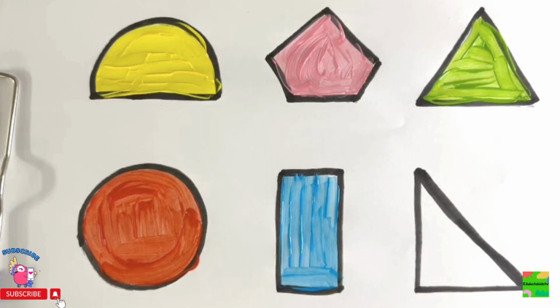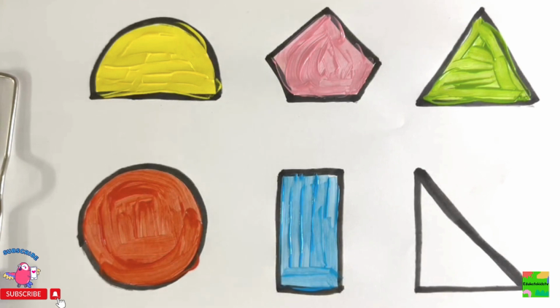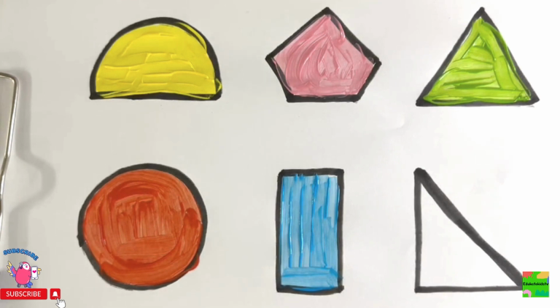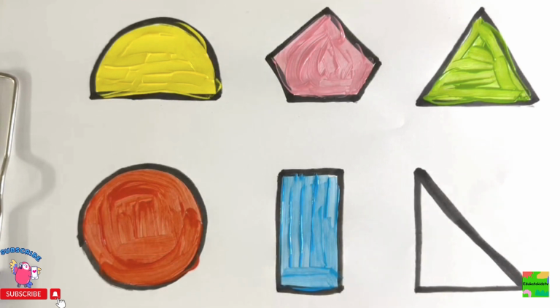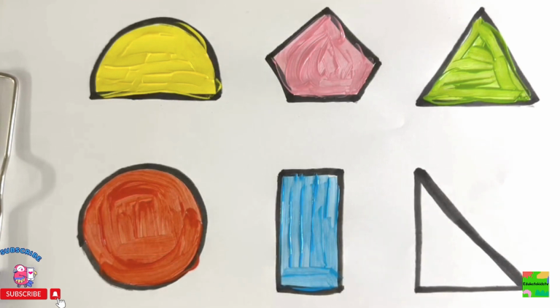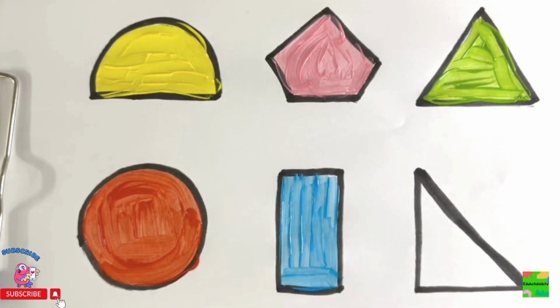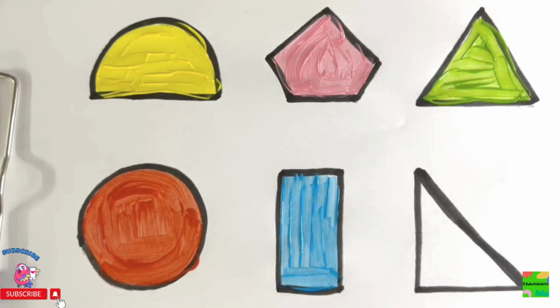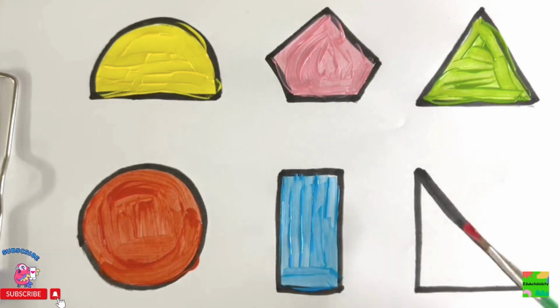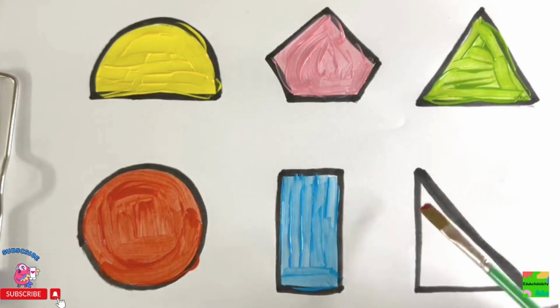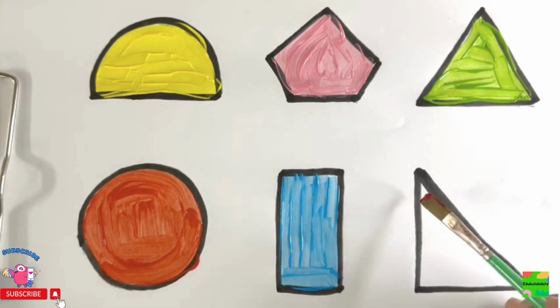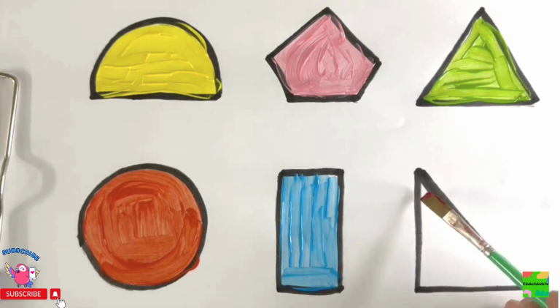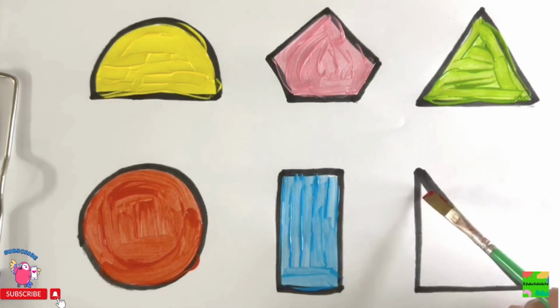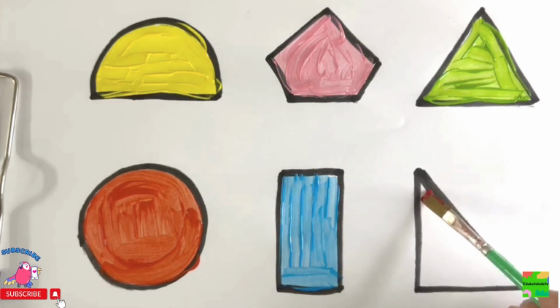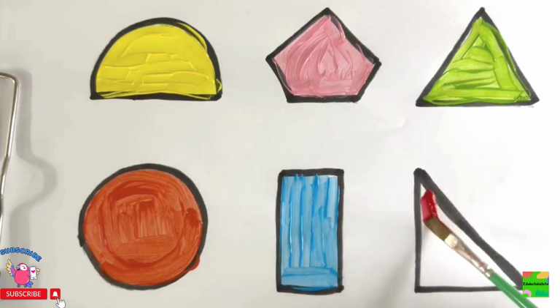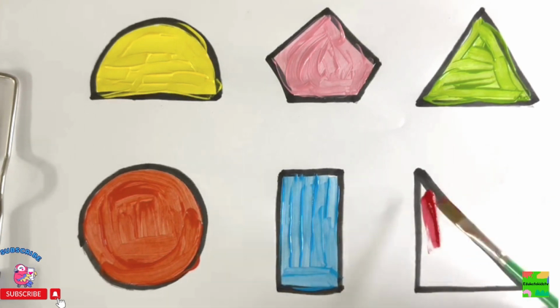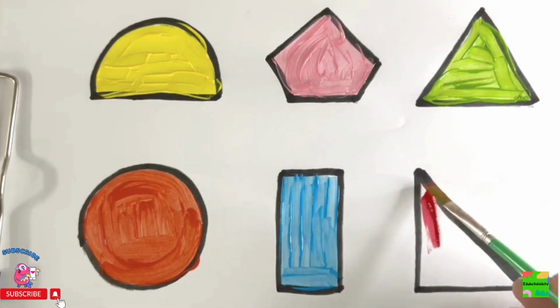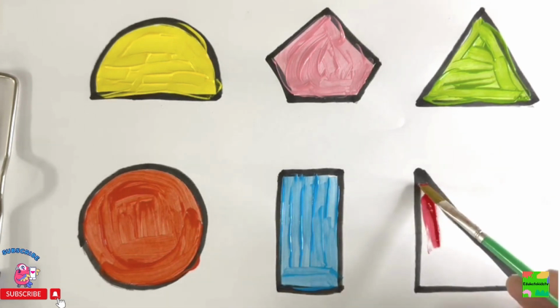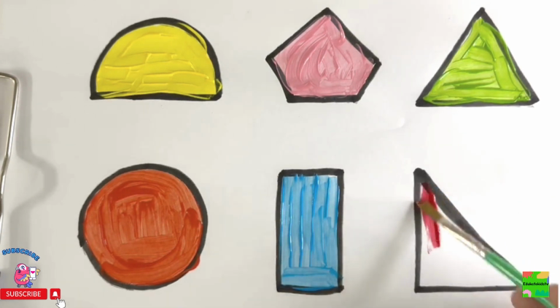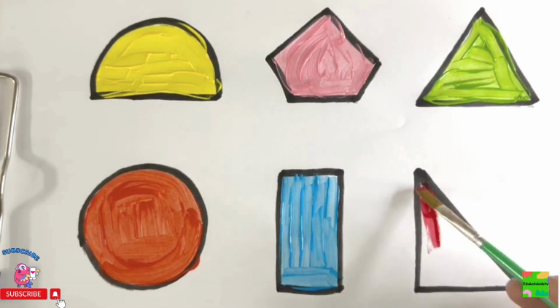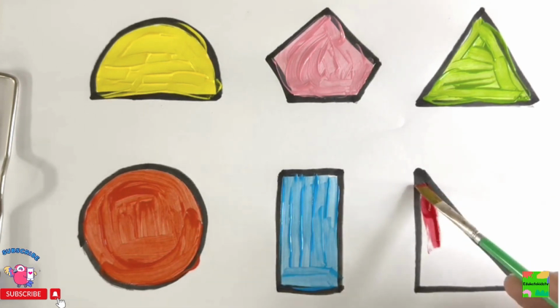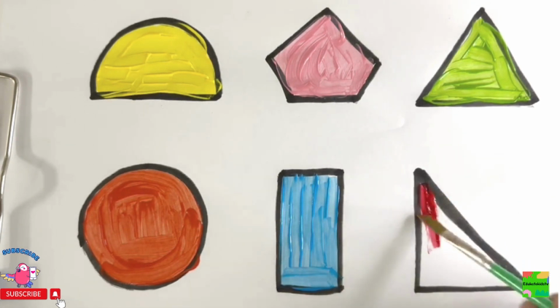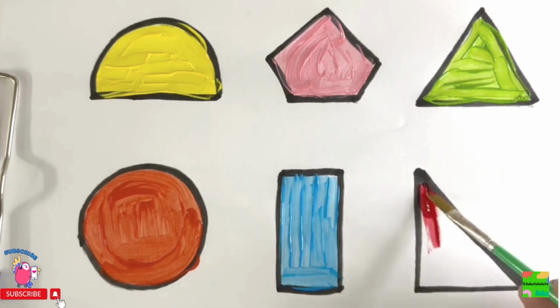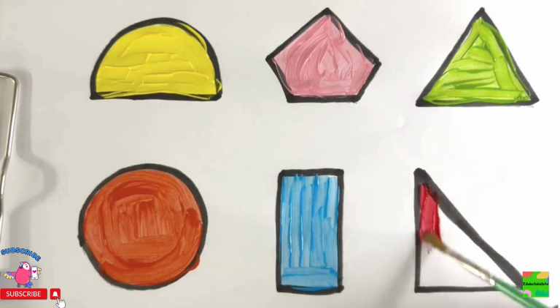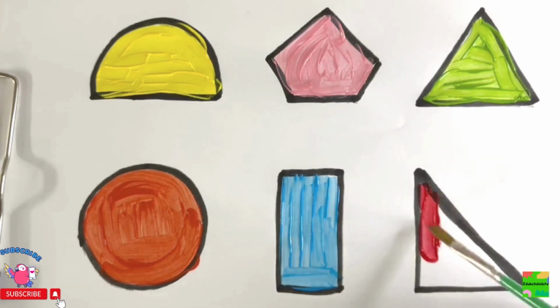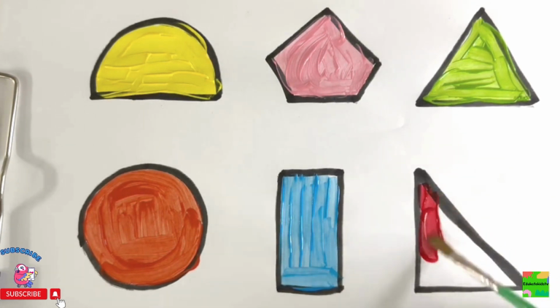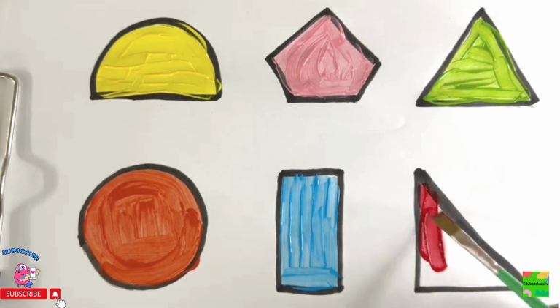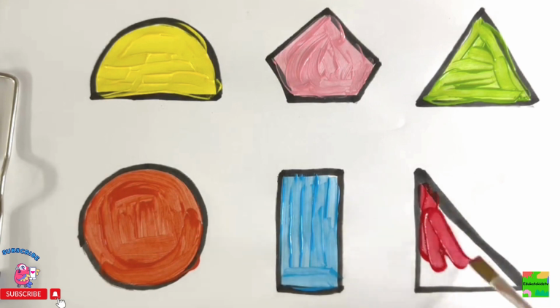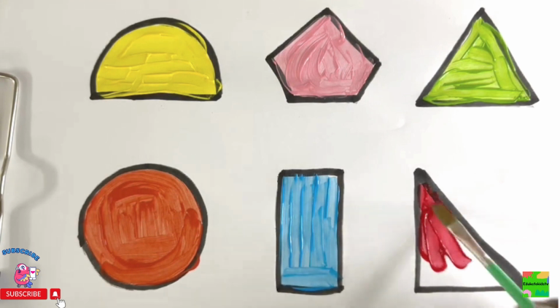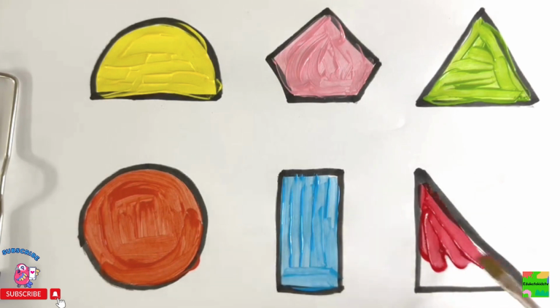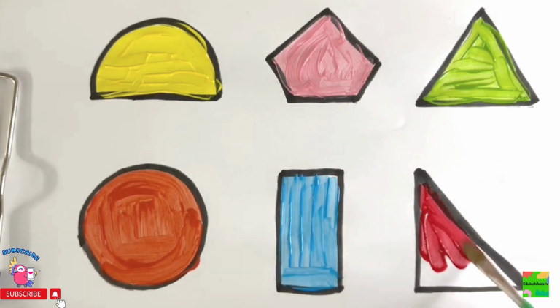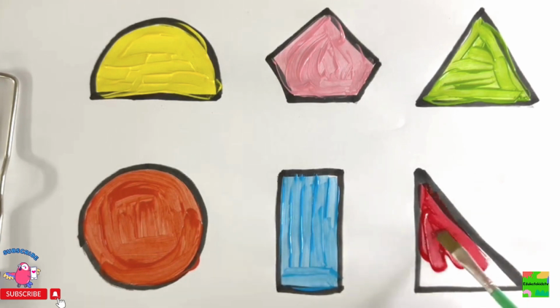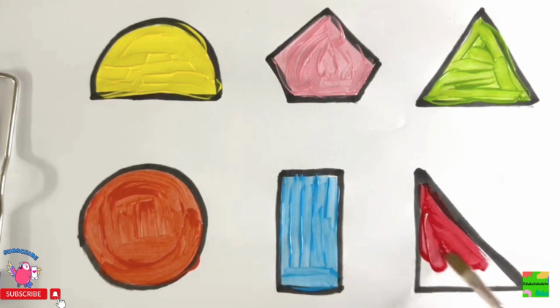And the last one is right angle triangle. I'll color it red. Wow! What a lovely color.